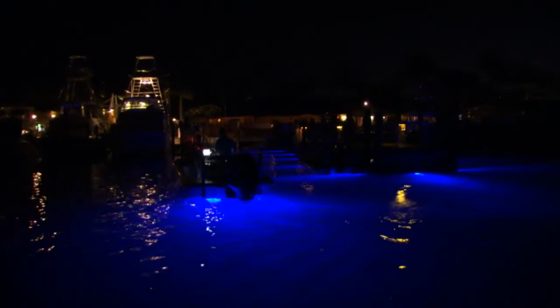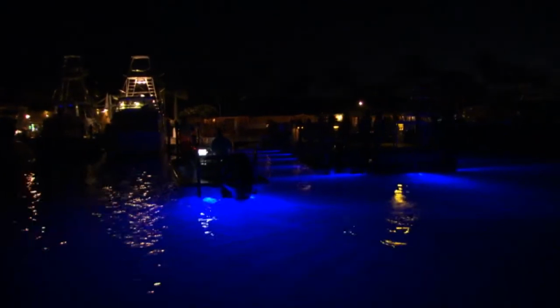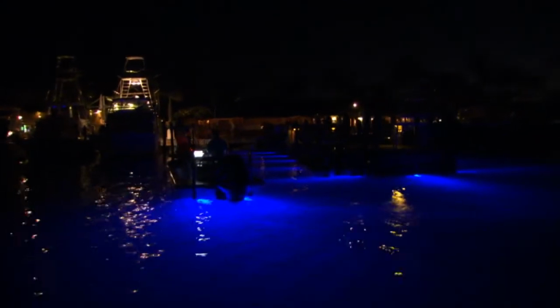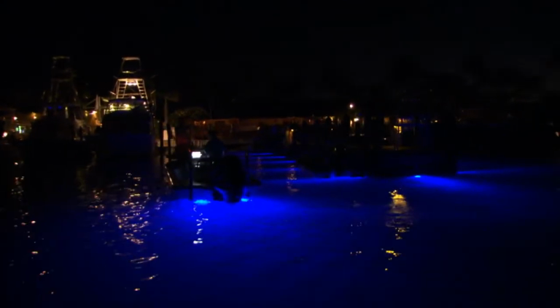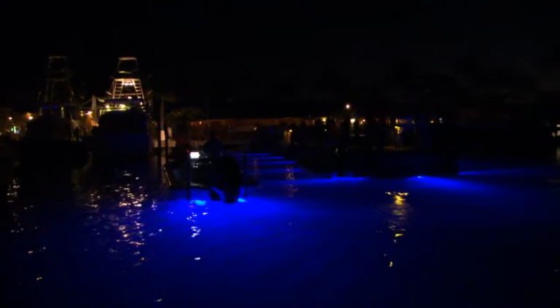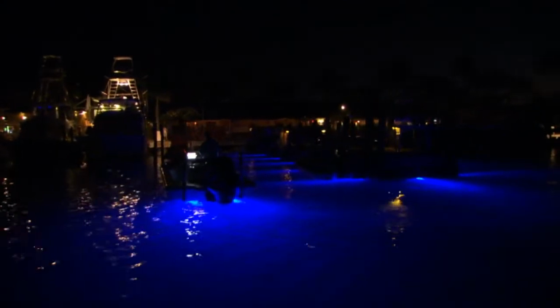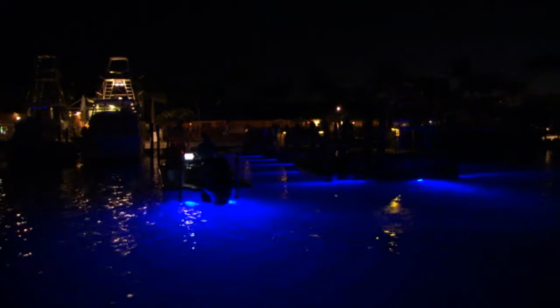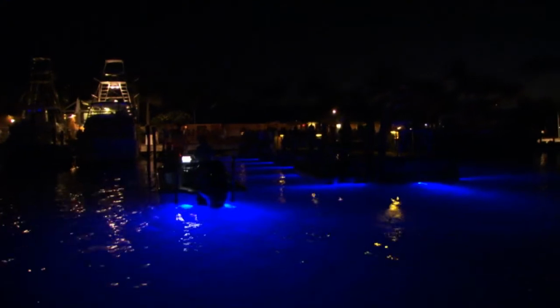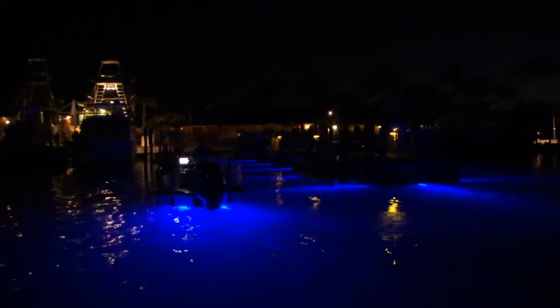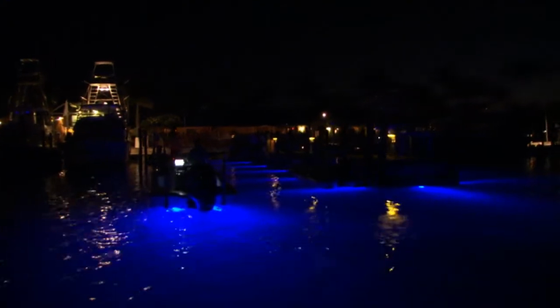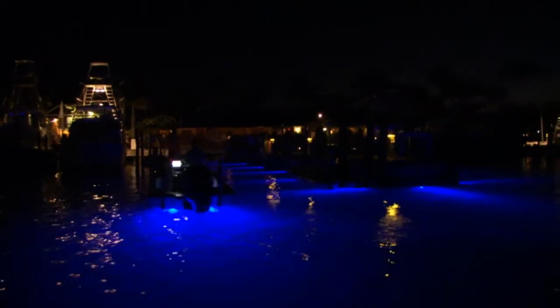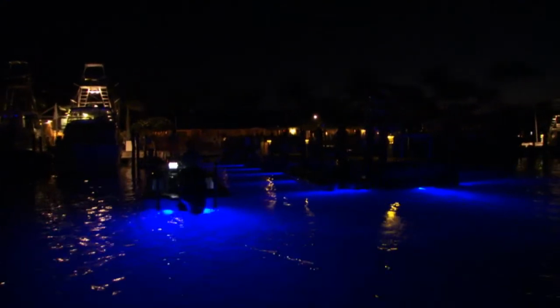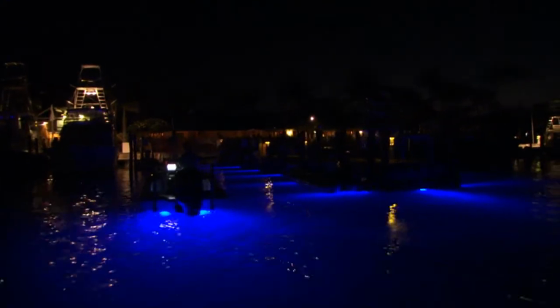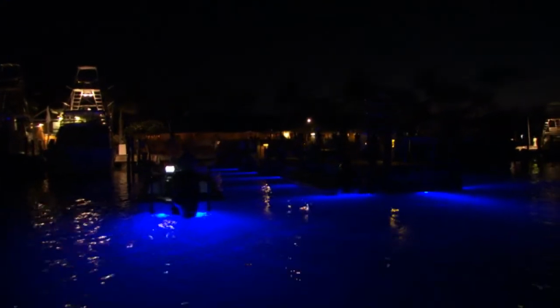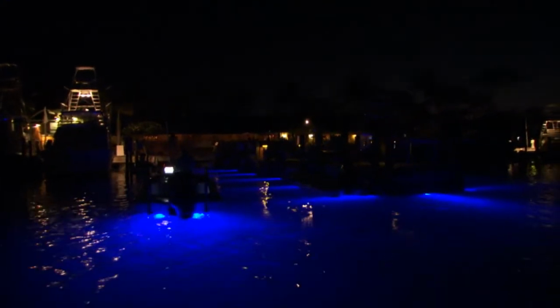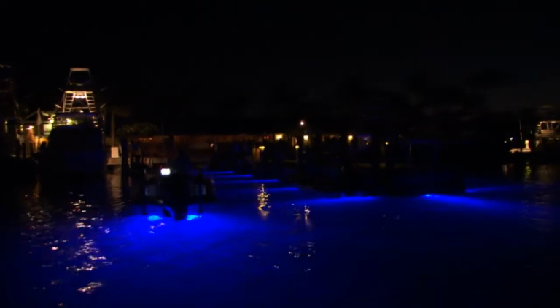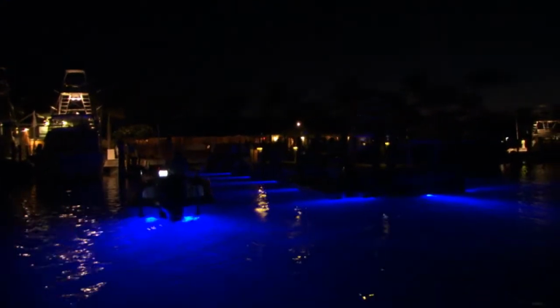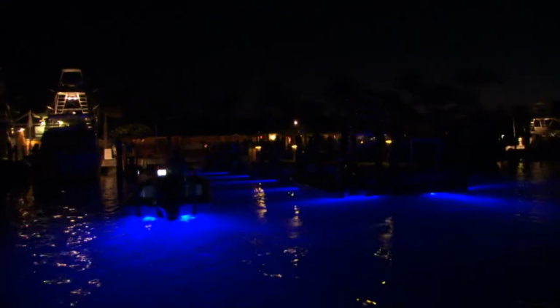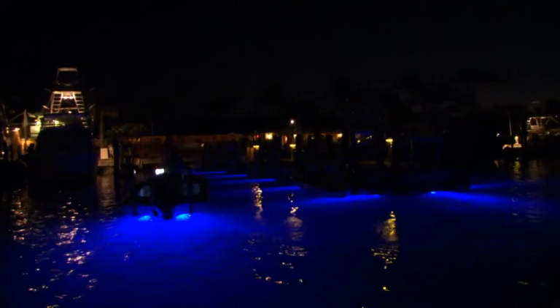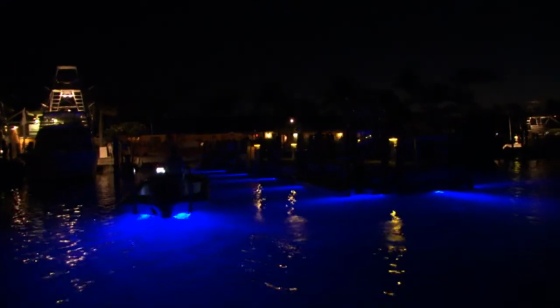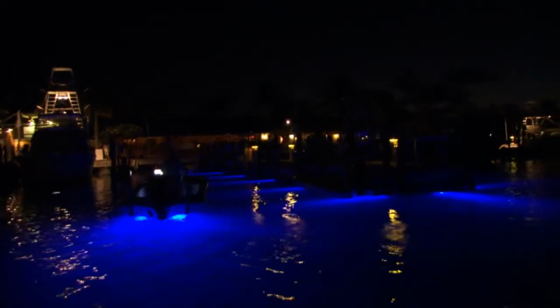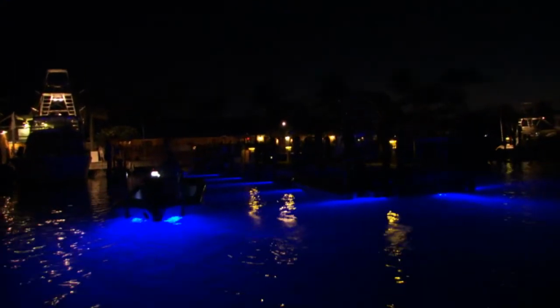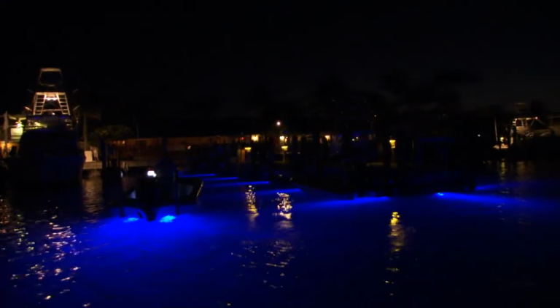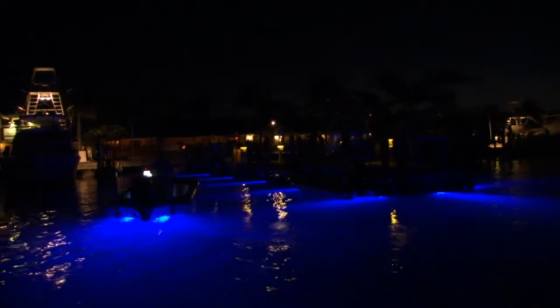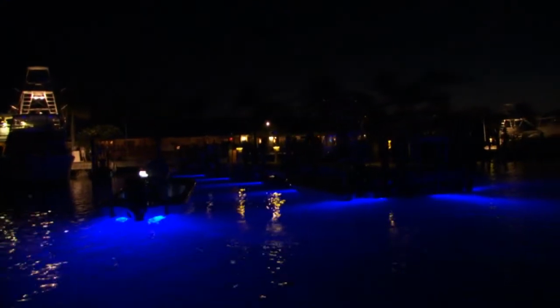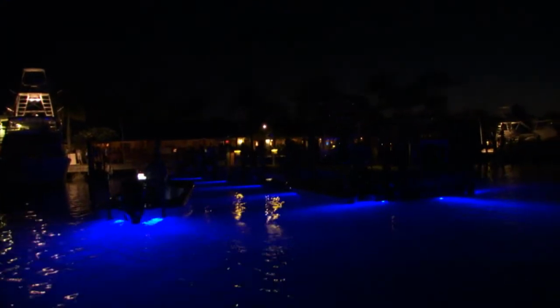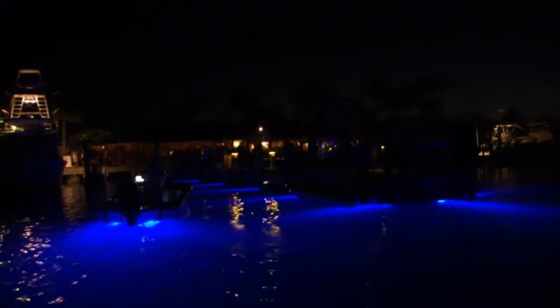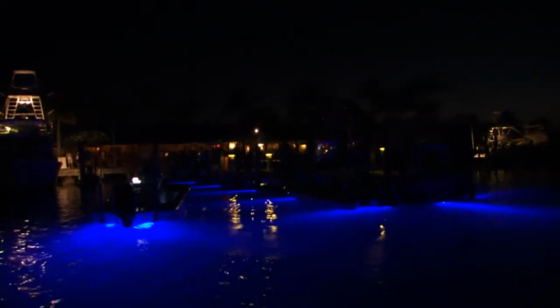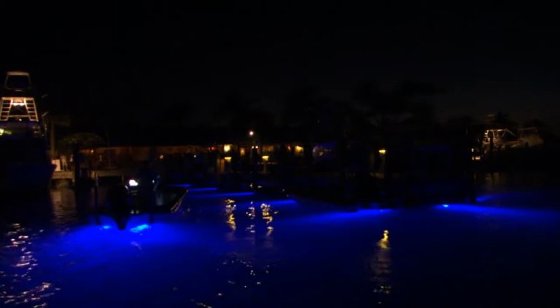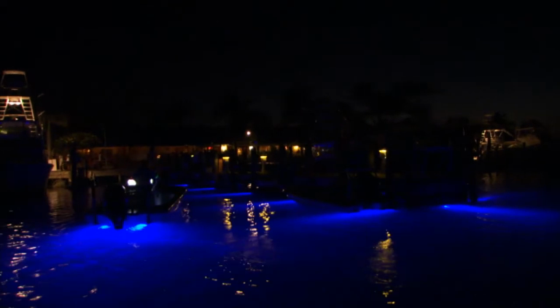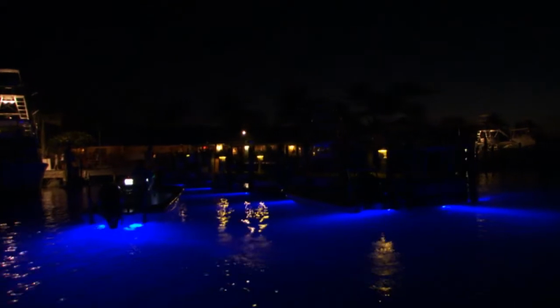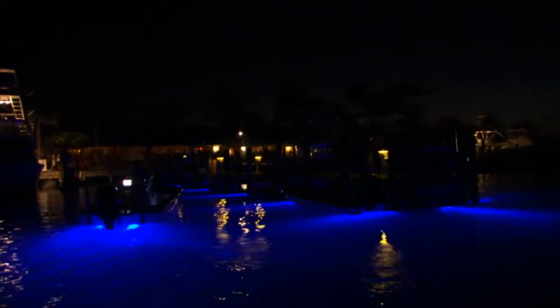Parents, families, kids — everybody's out on that dock watching the tarpon, the jacks, the baitfish come up to the lights in the marina, and it's really, really cool.